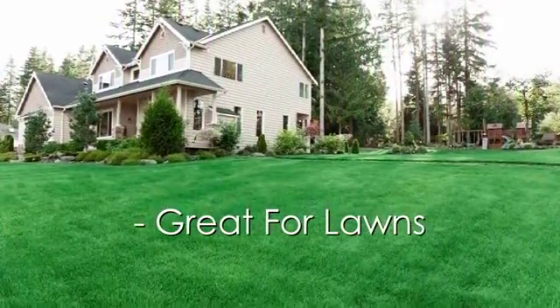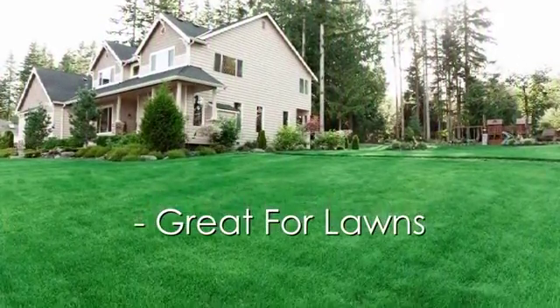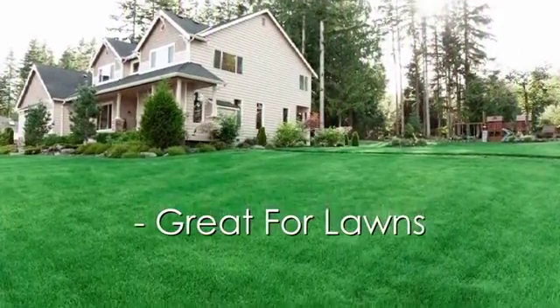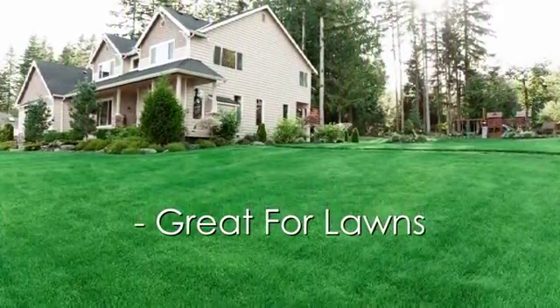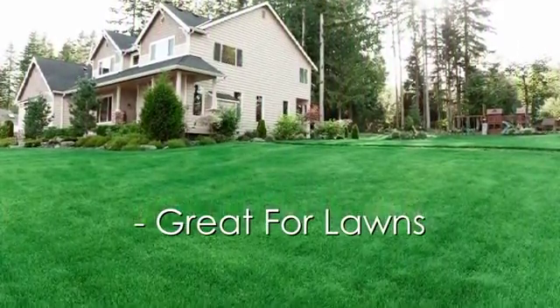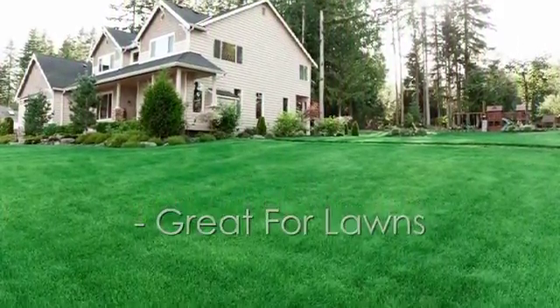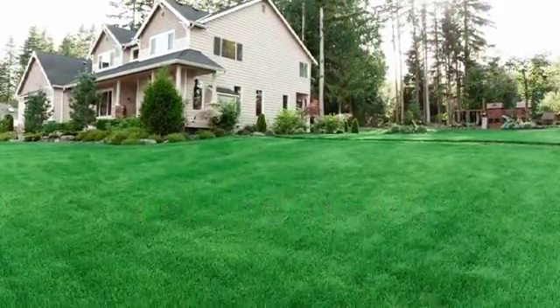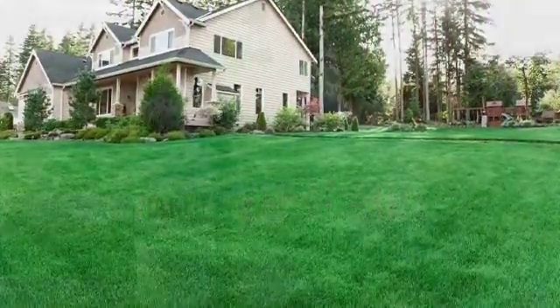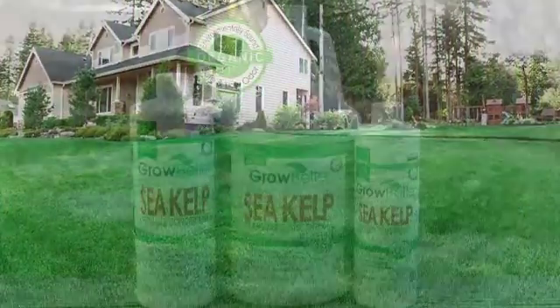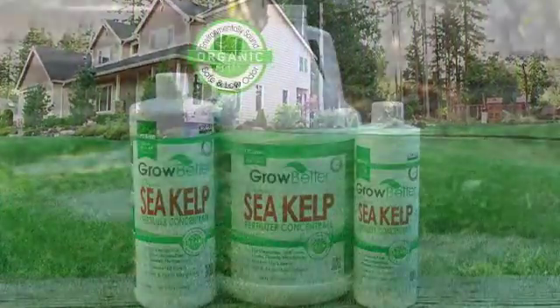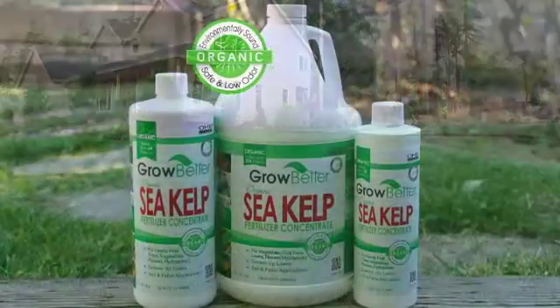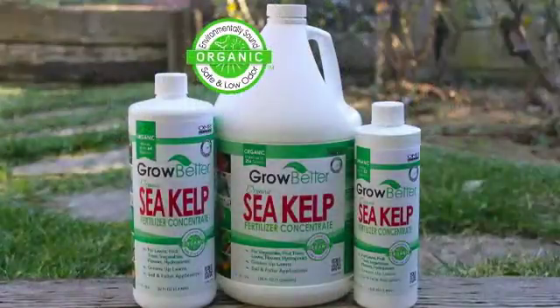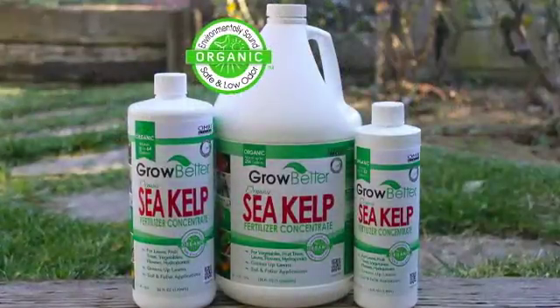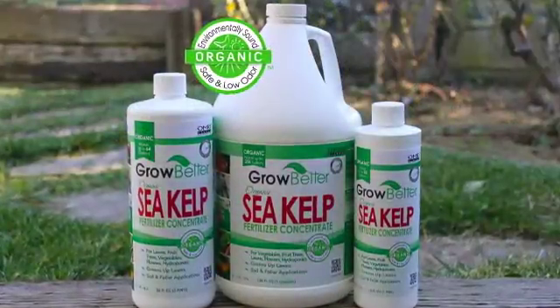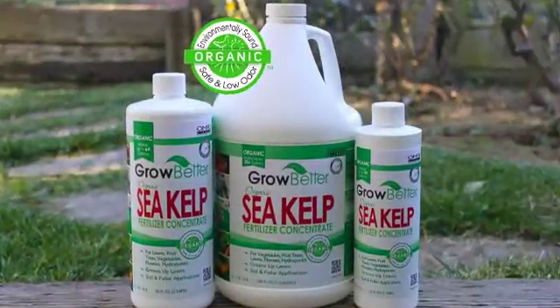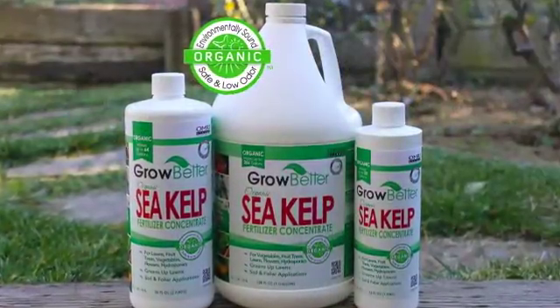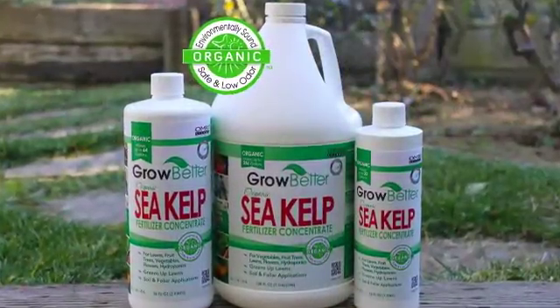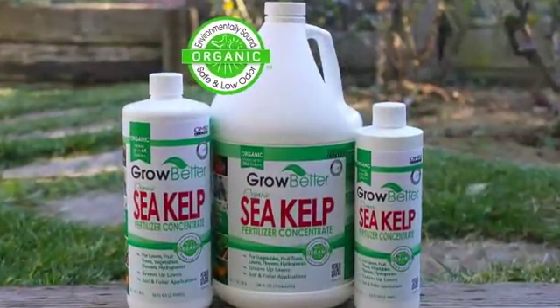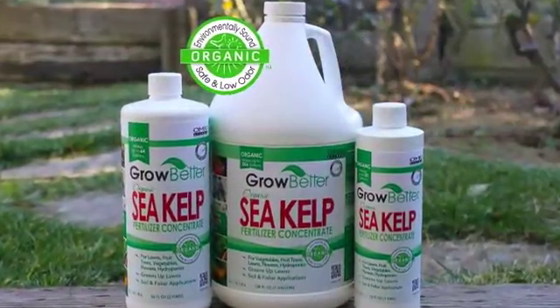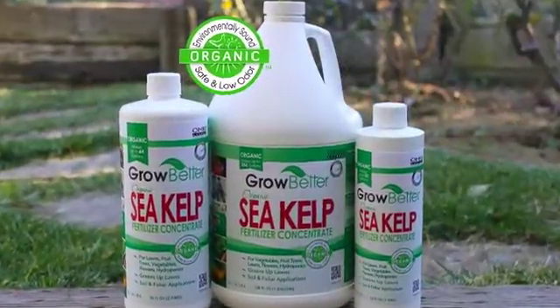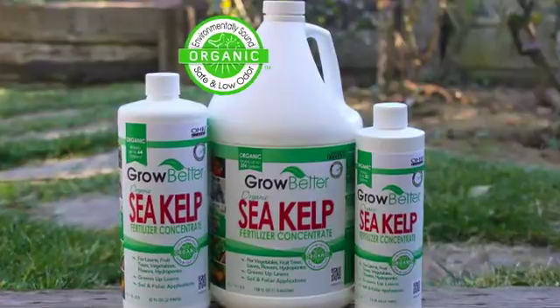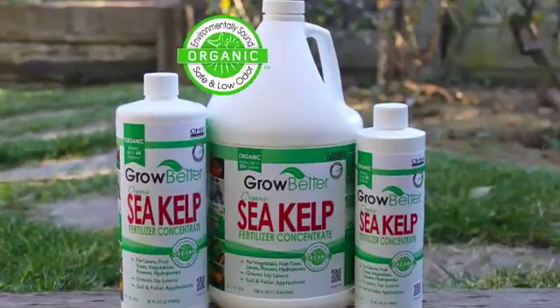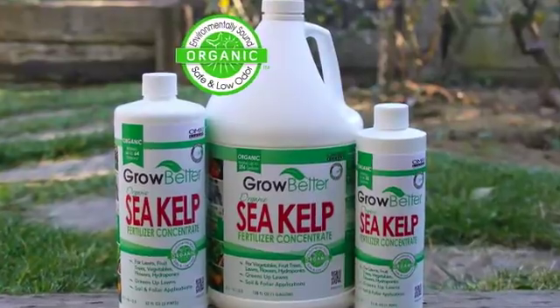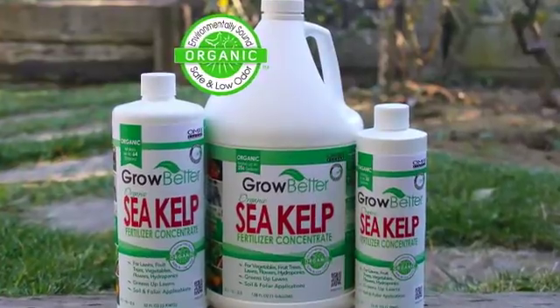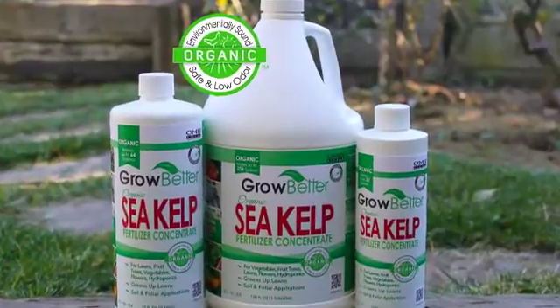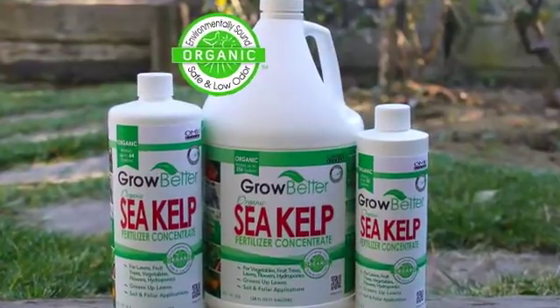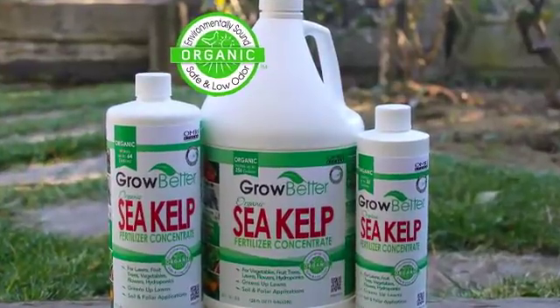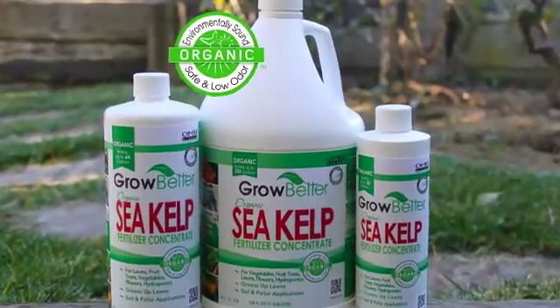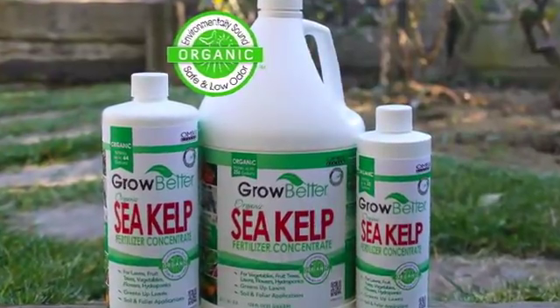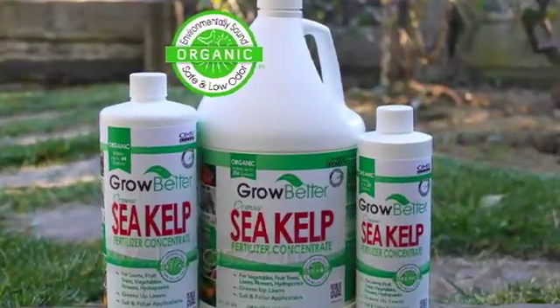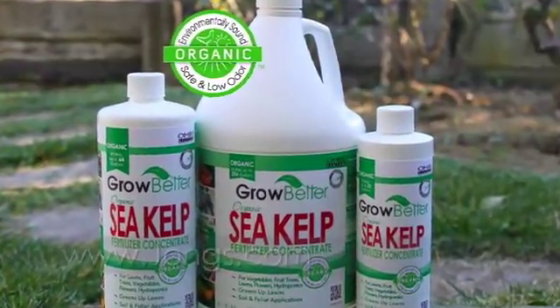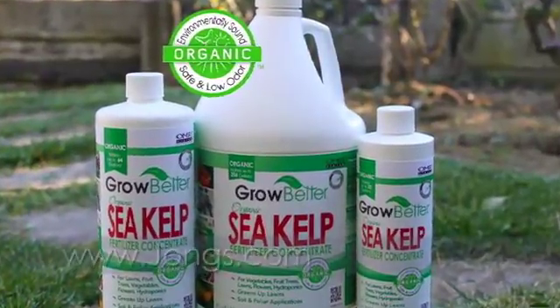For results you can see and taste. Growbetter. Naturally. Organically.